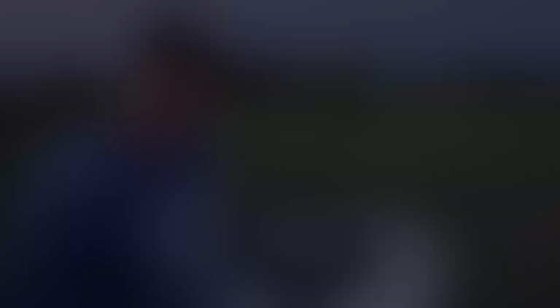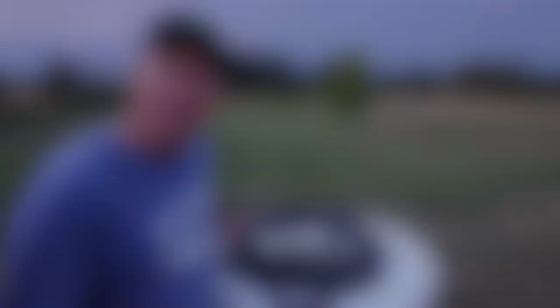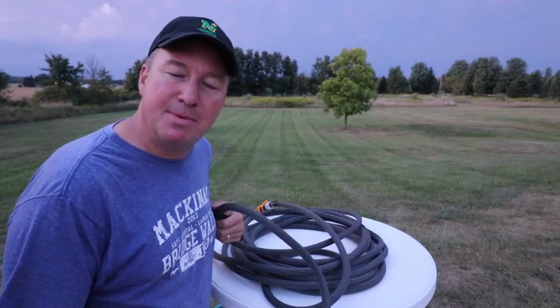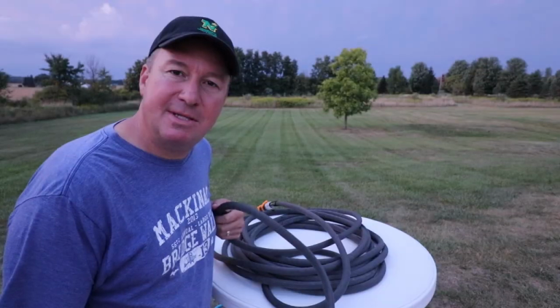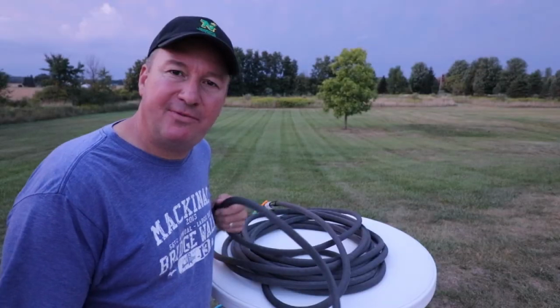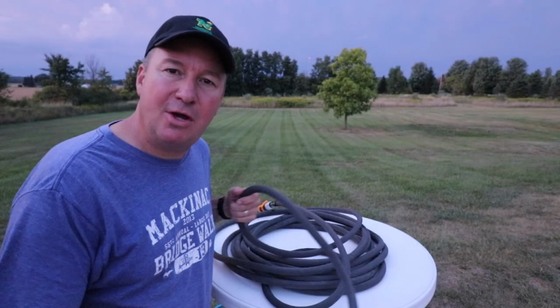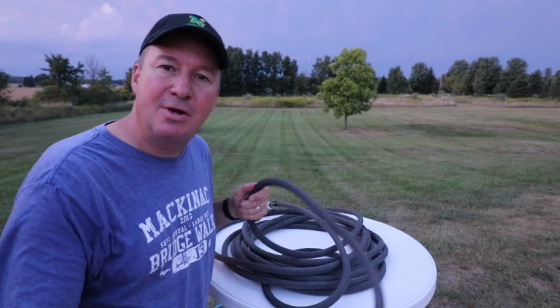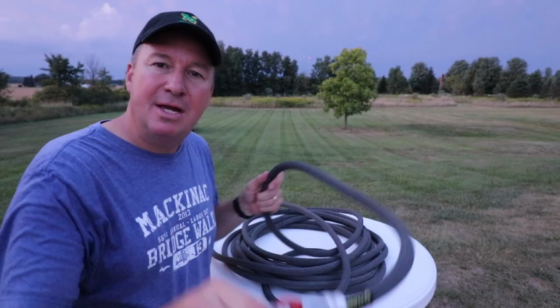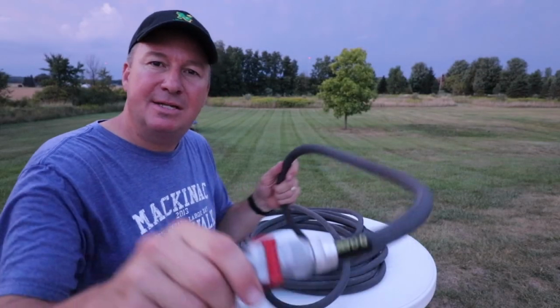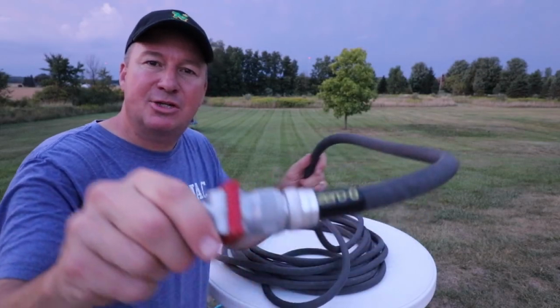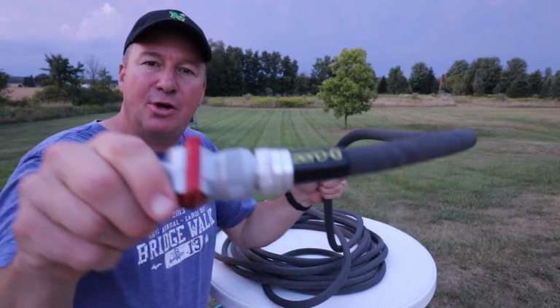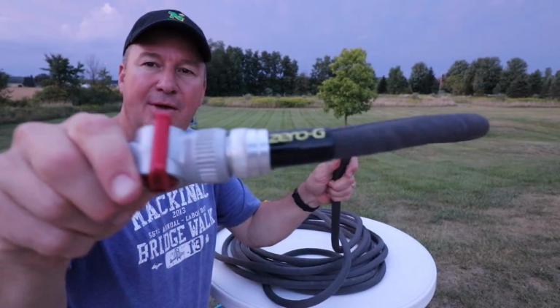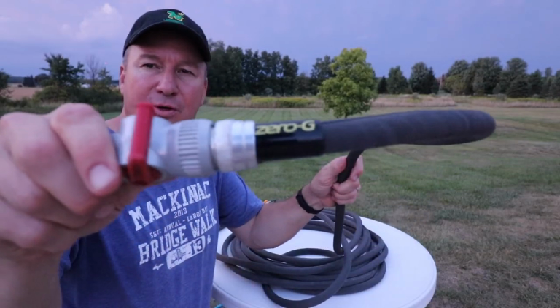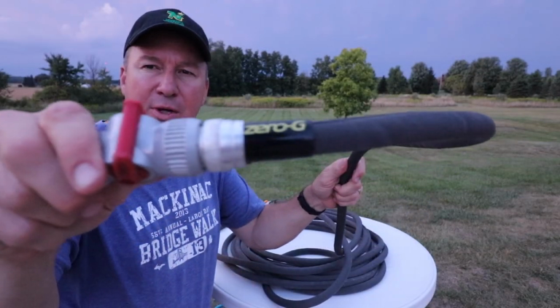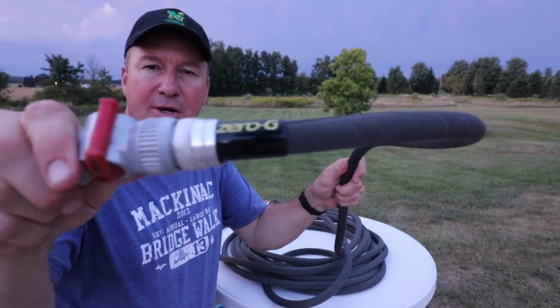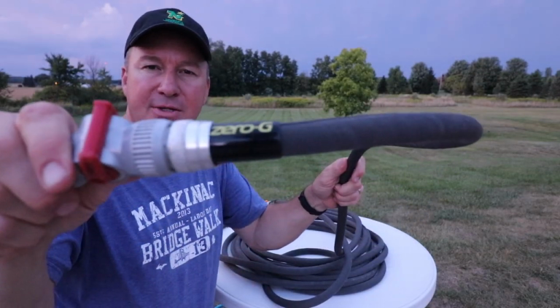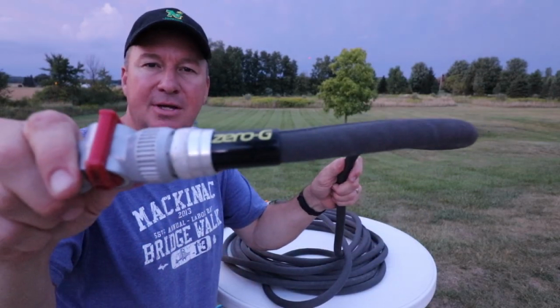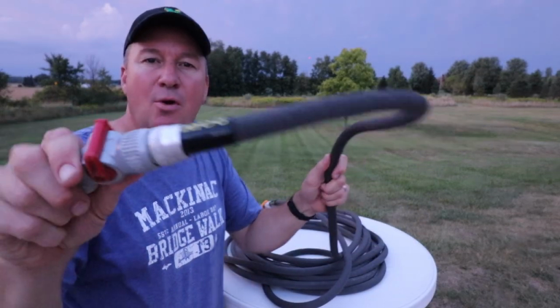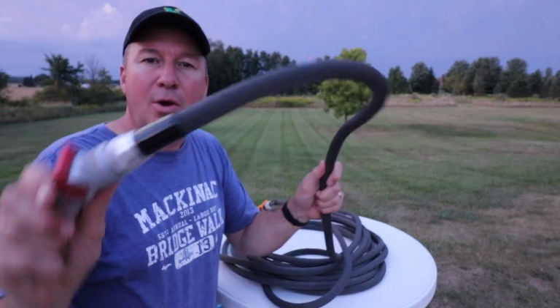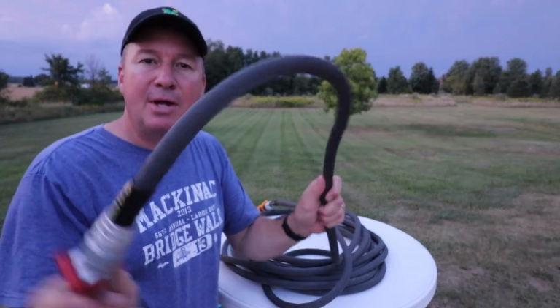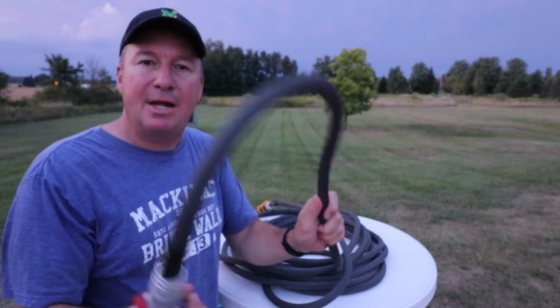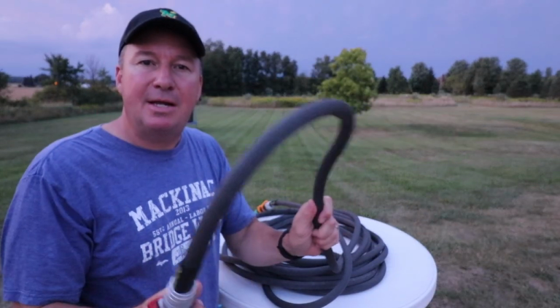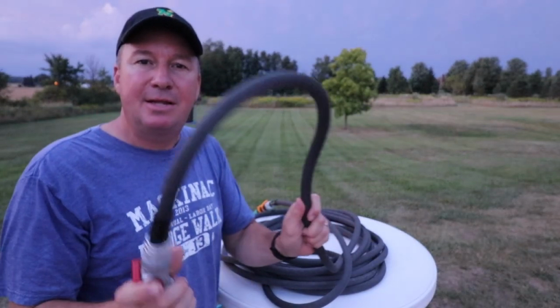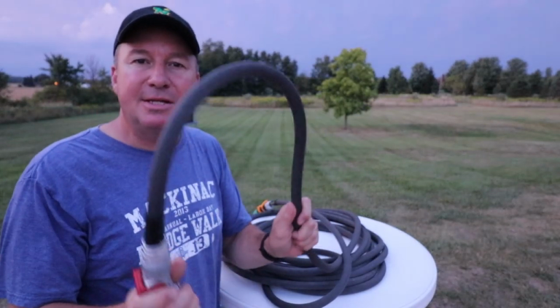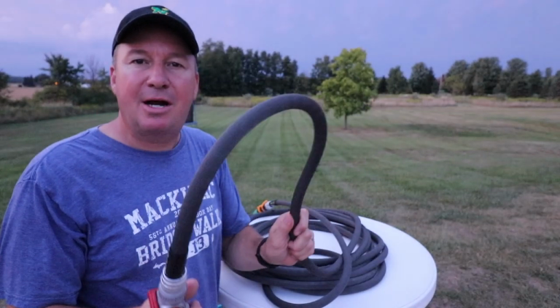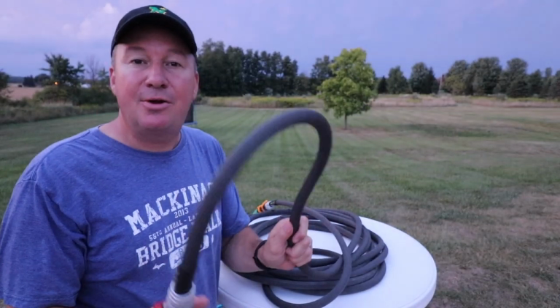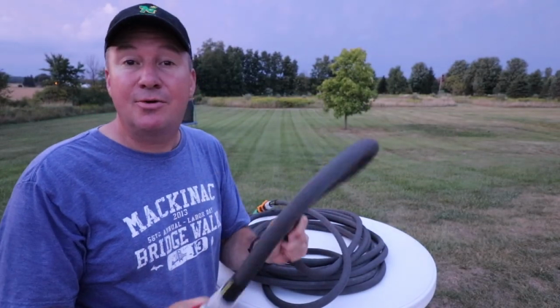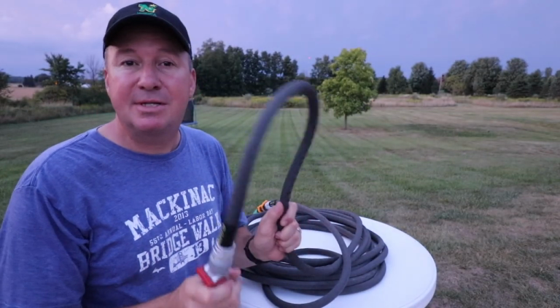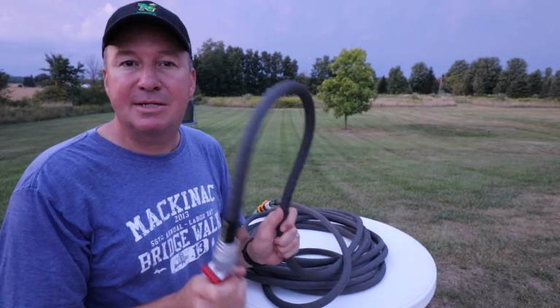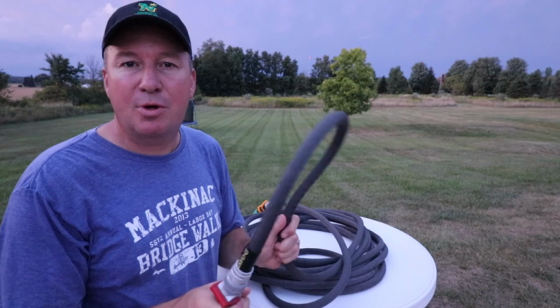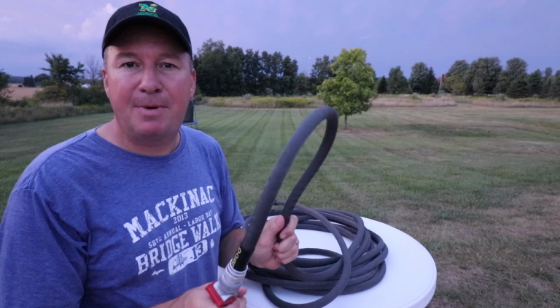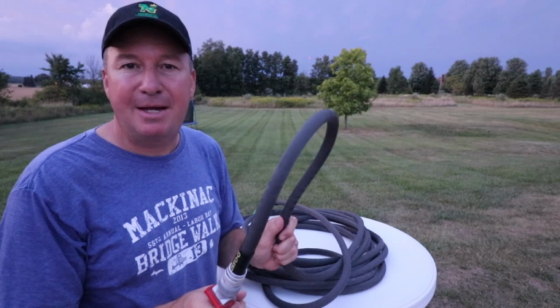The purpose of this video is to show you, after three years, whether or not this garden hose is worth buying.